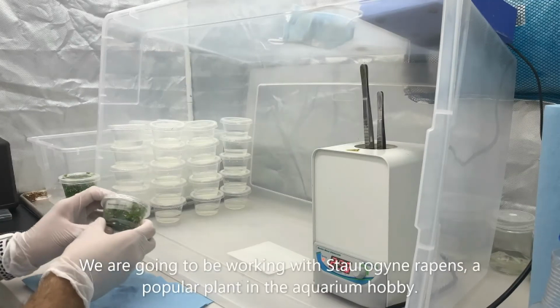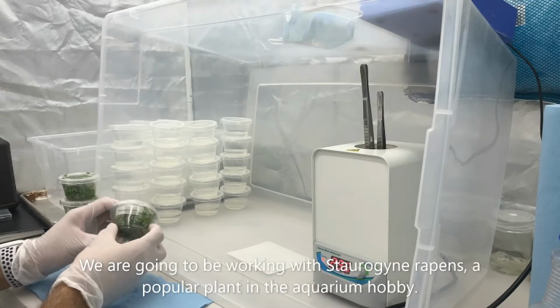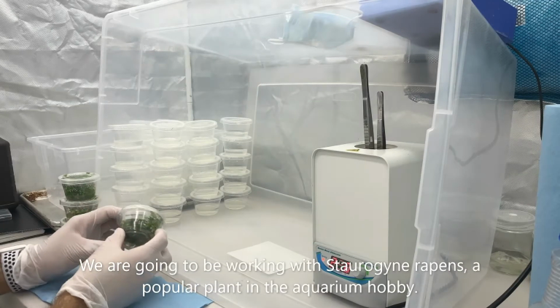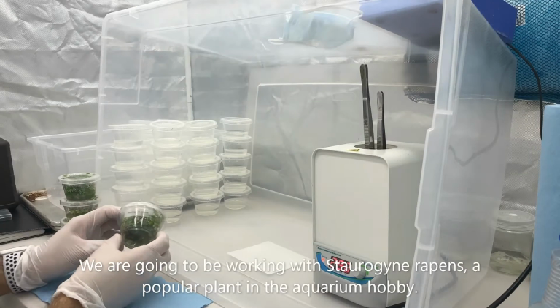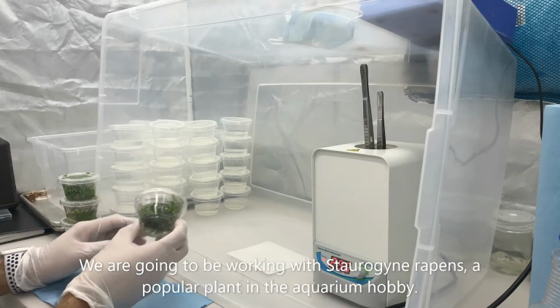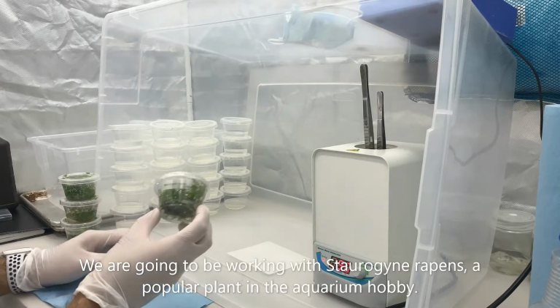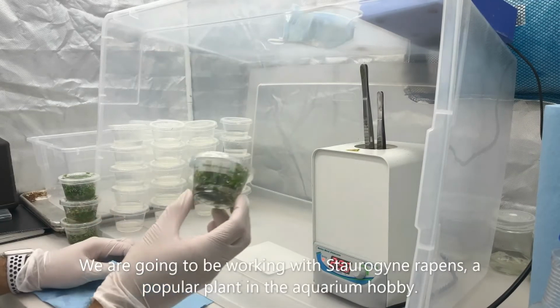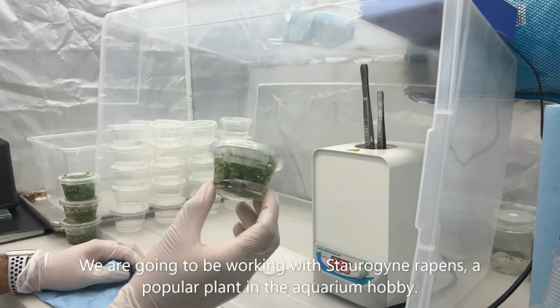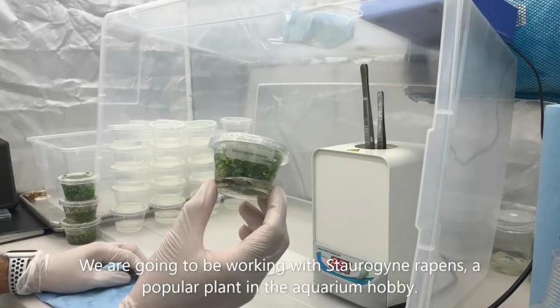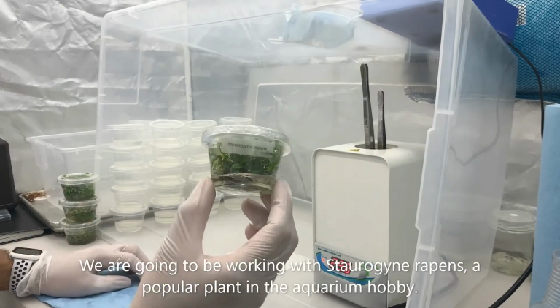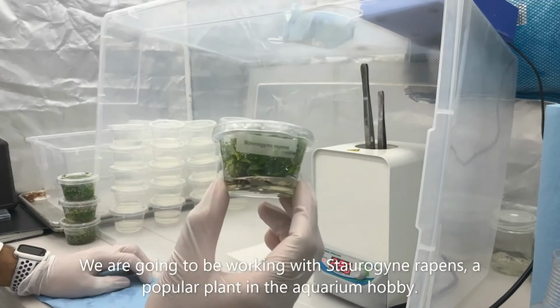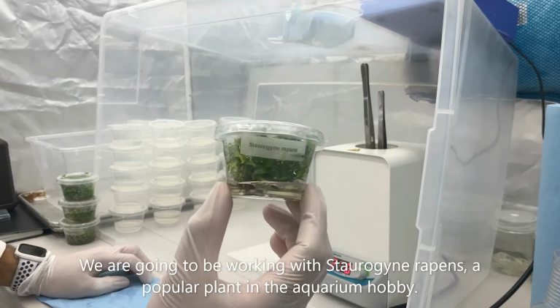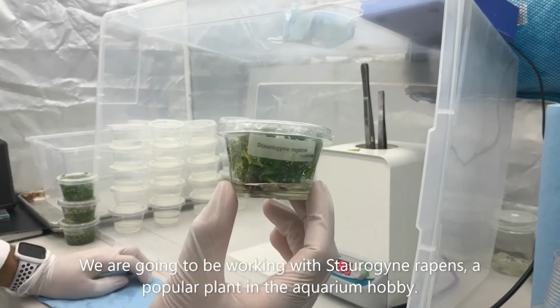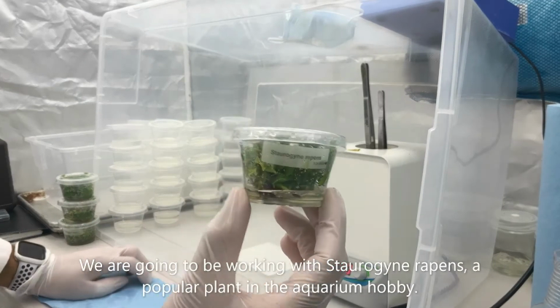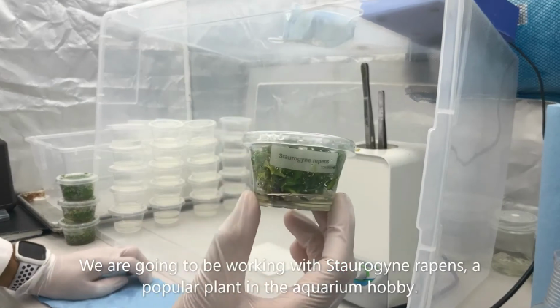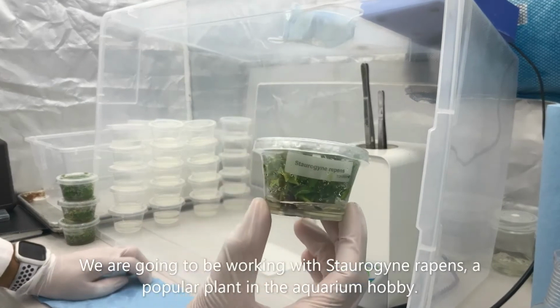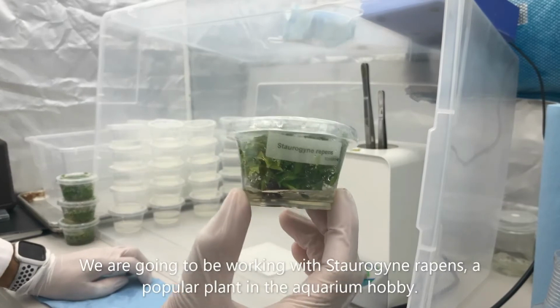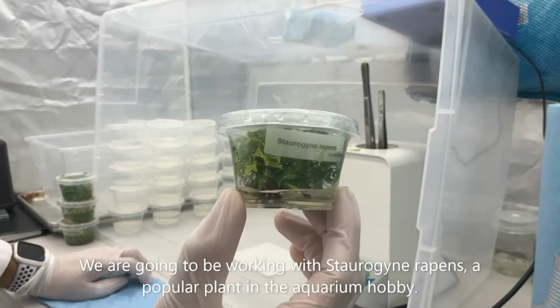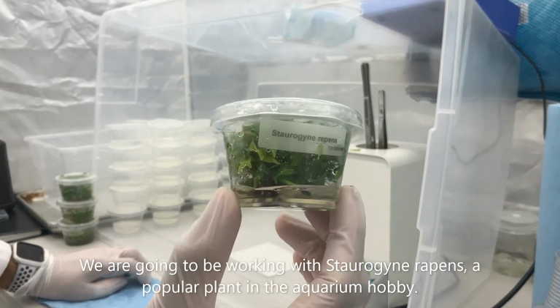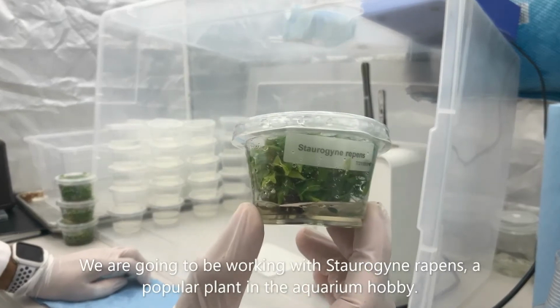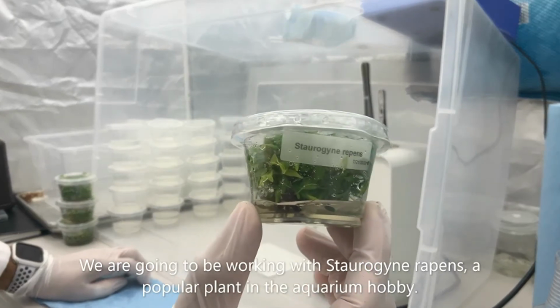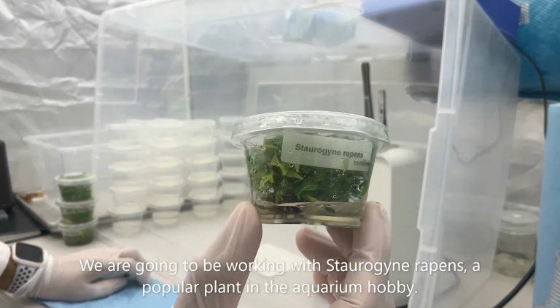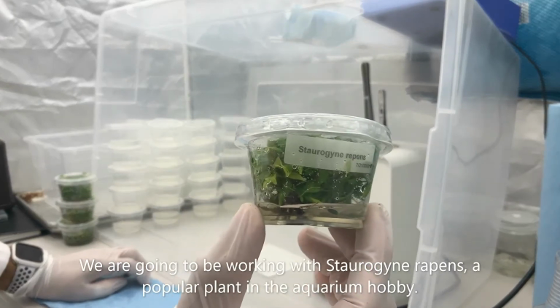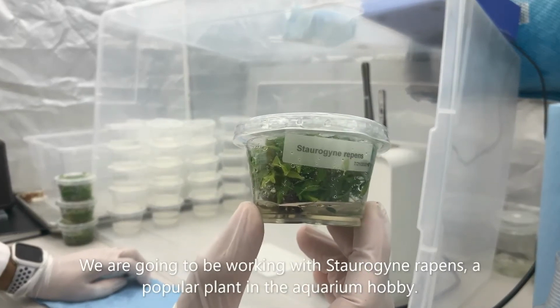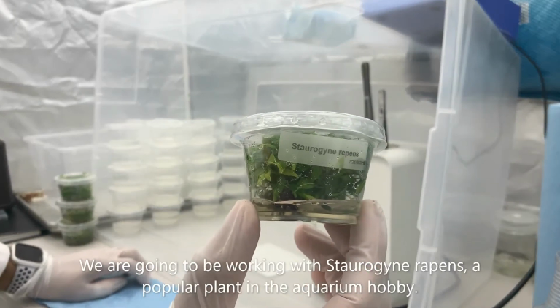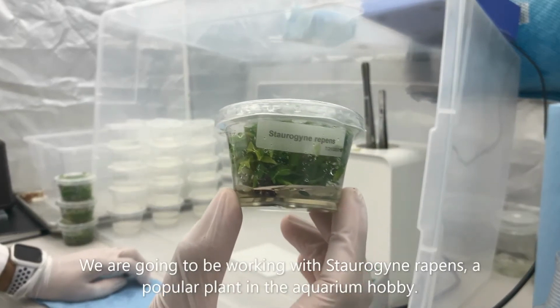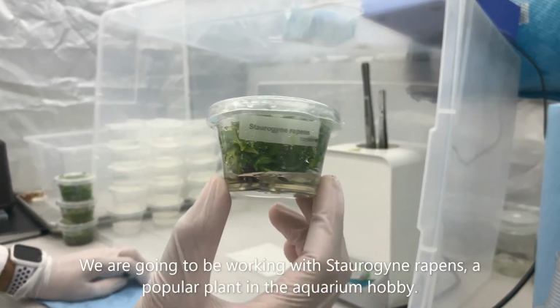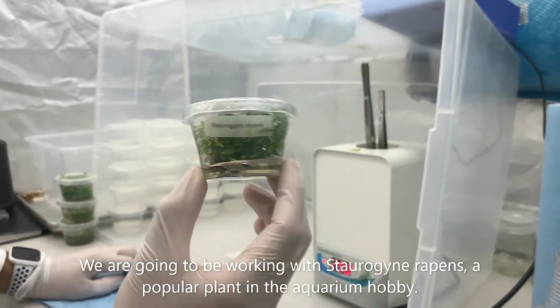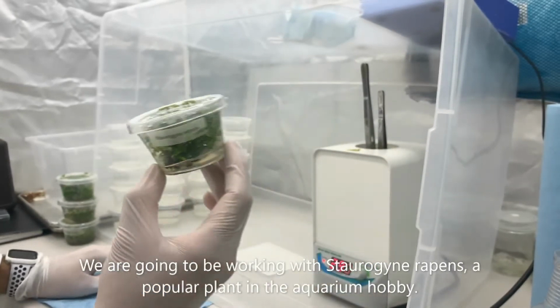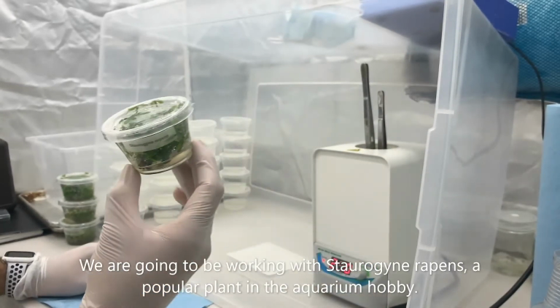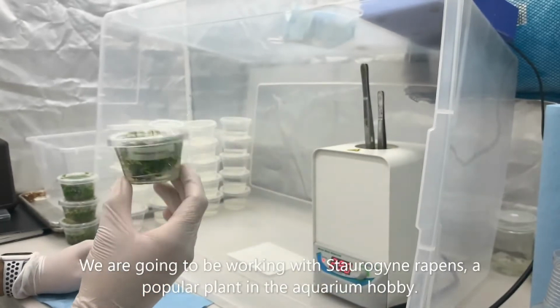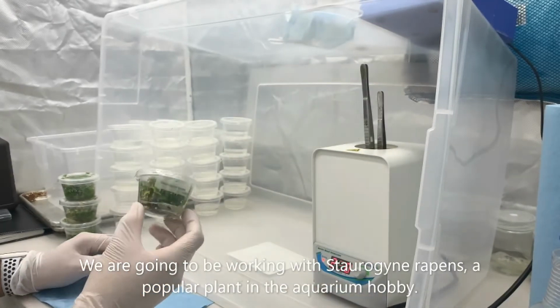So today we're going to be working with Sterigion ribbons, a popular plant in the aquarium hobby.